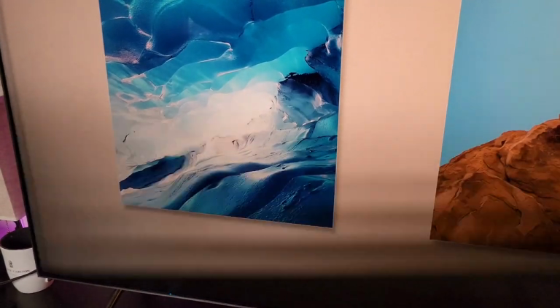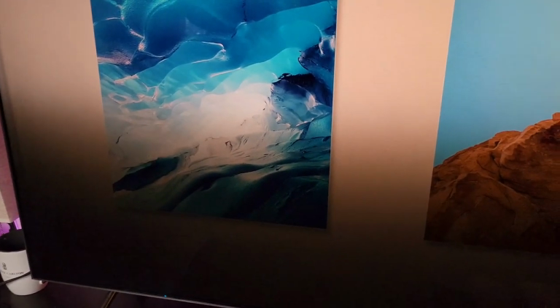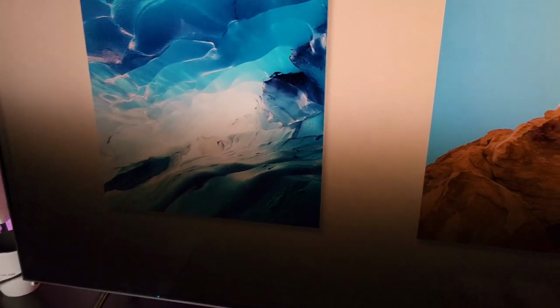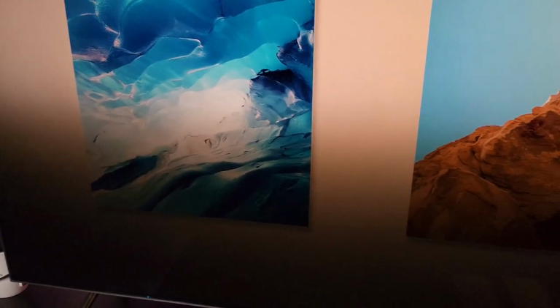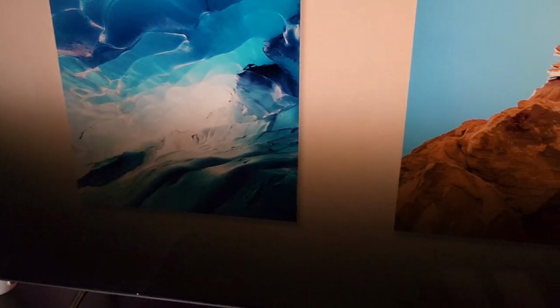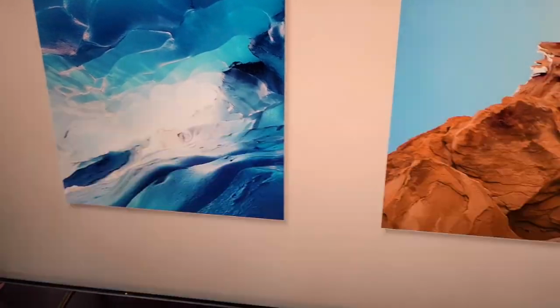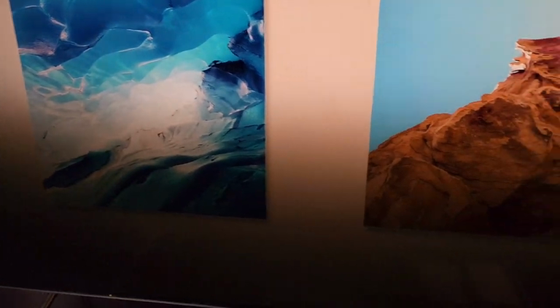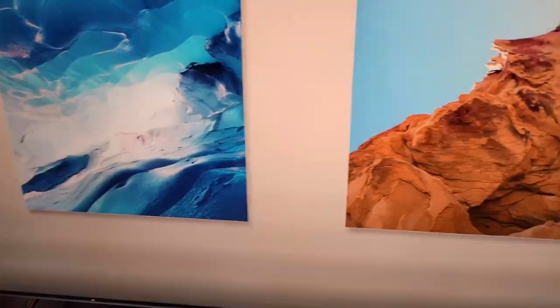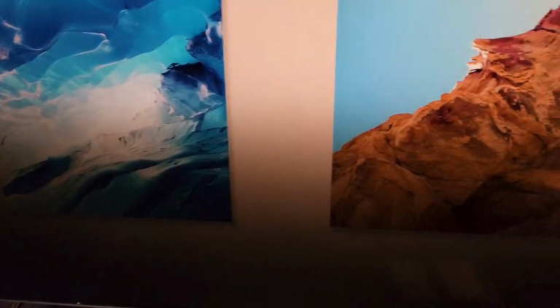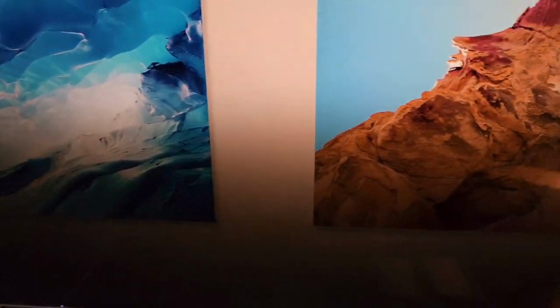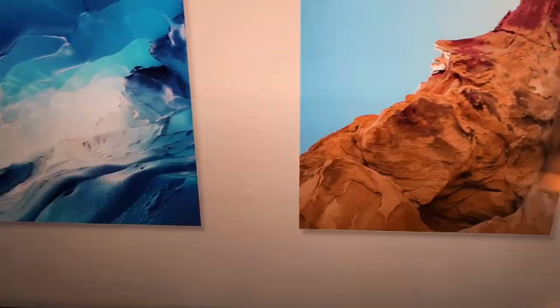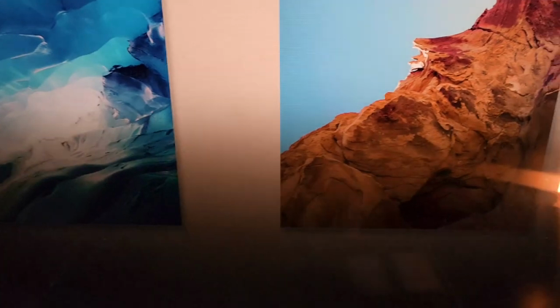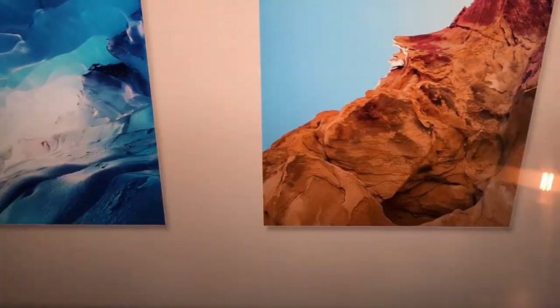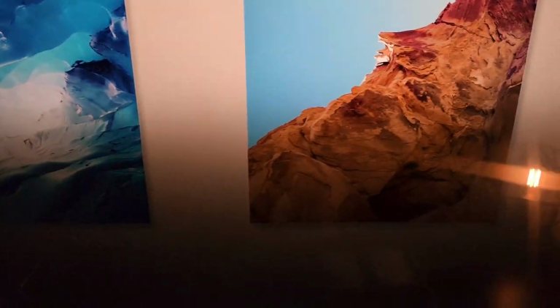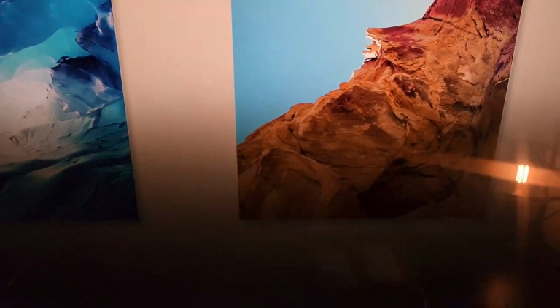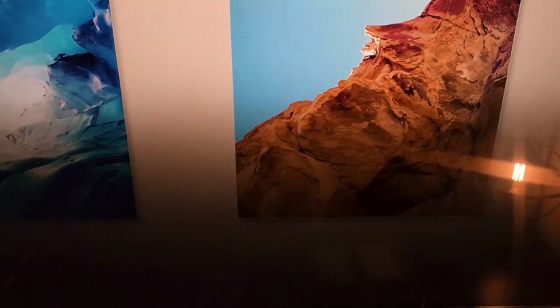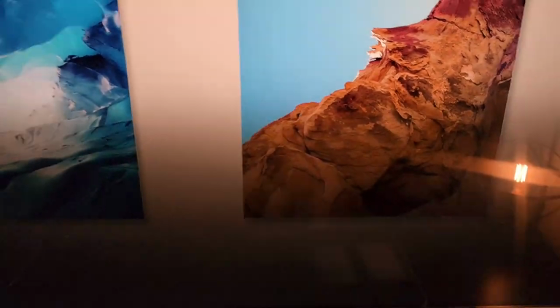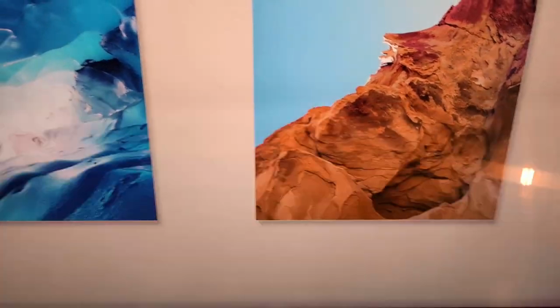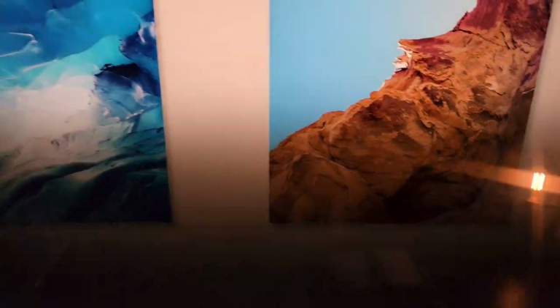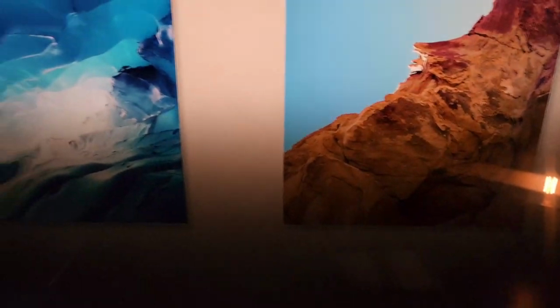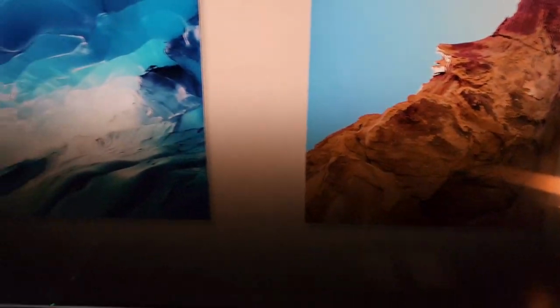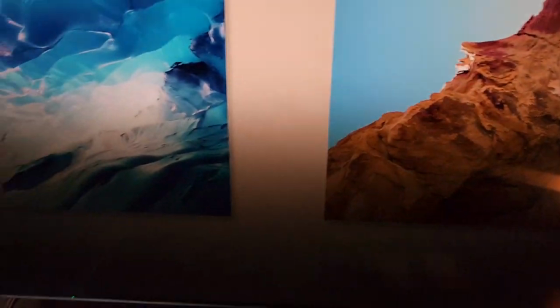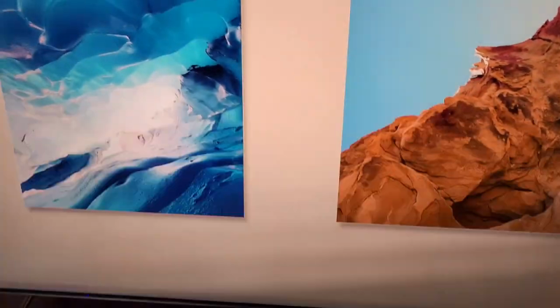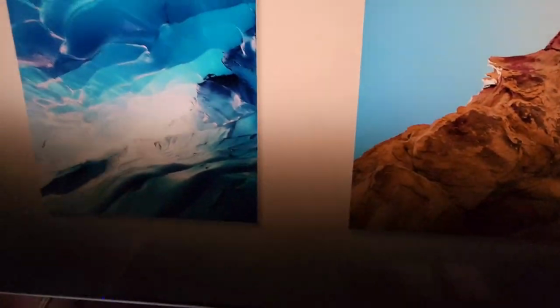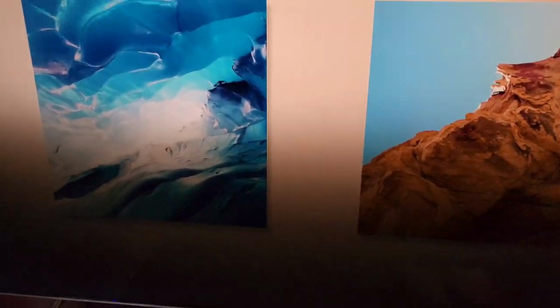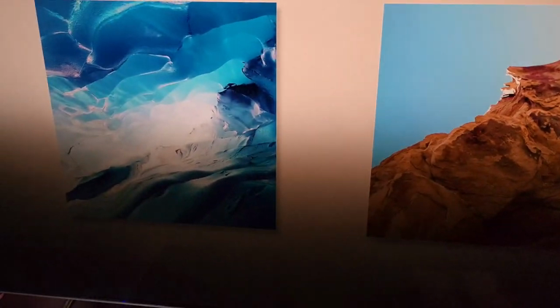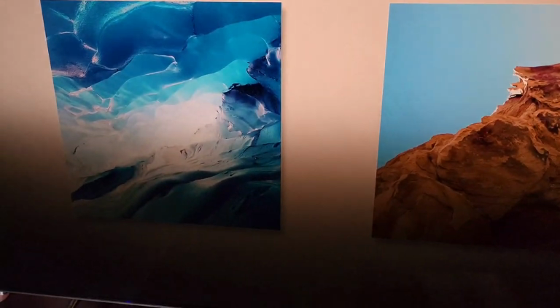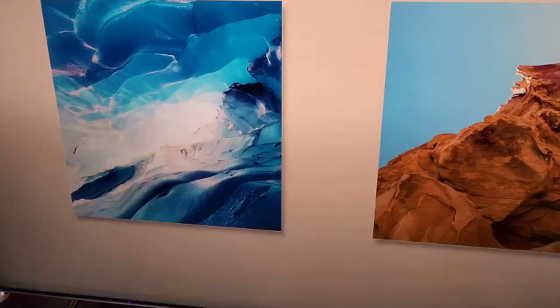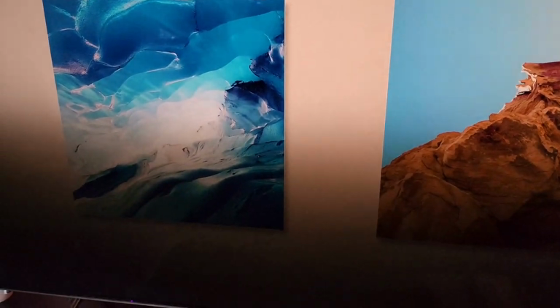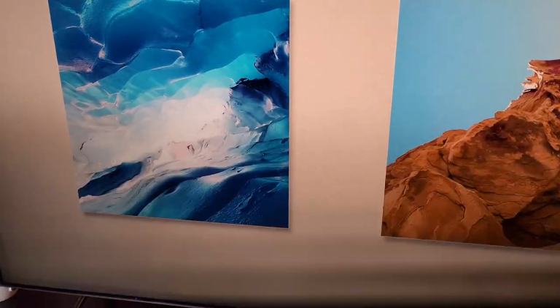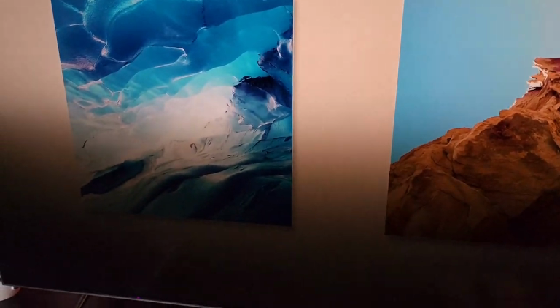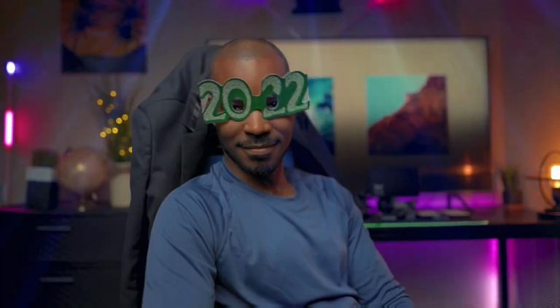Kind of hoping when I turn the TV off and turn it back on, that this kind of goes away. But if not...